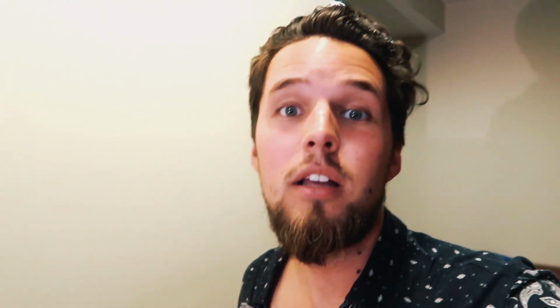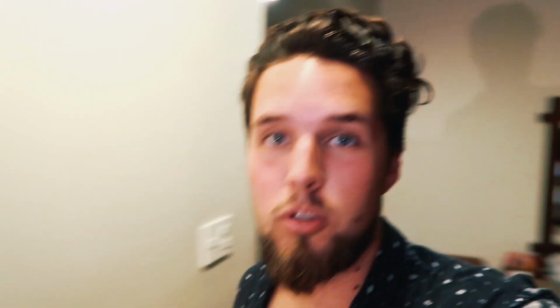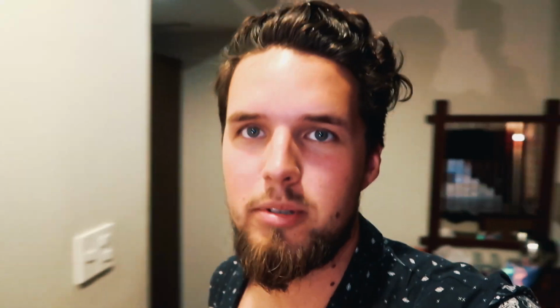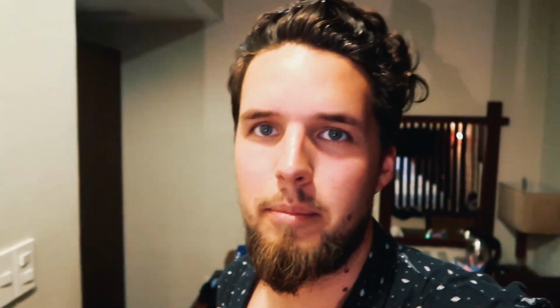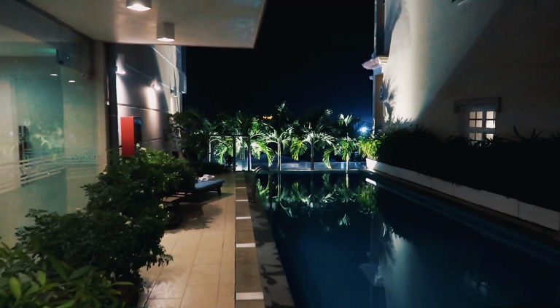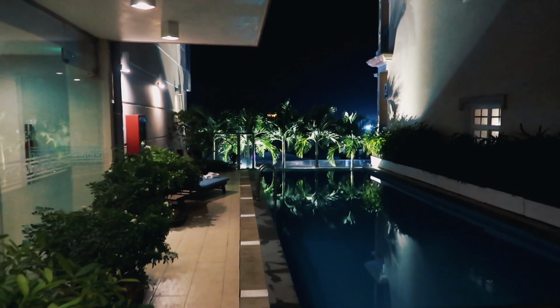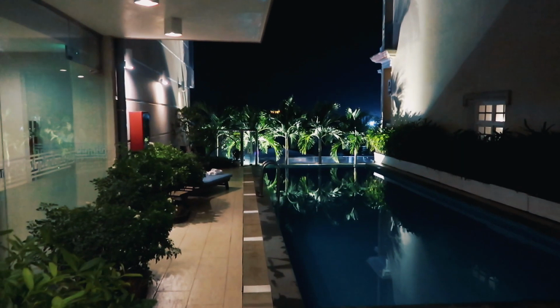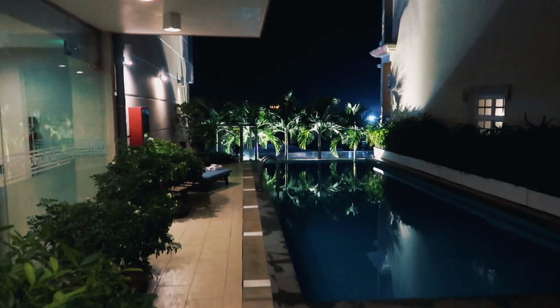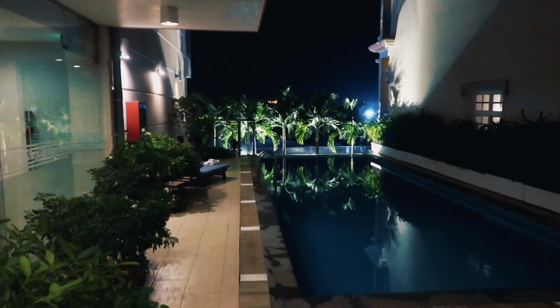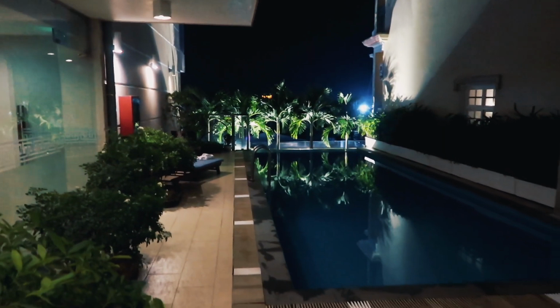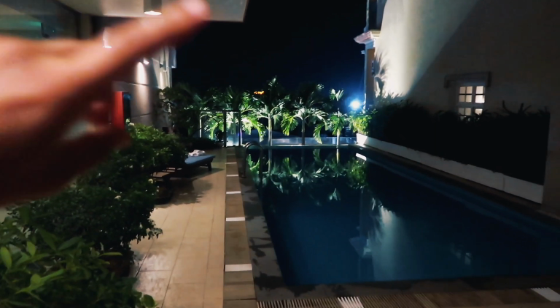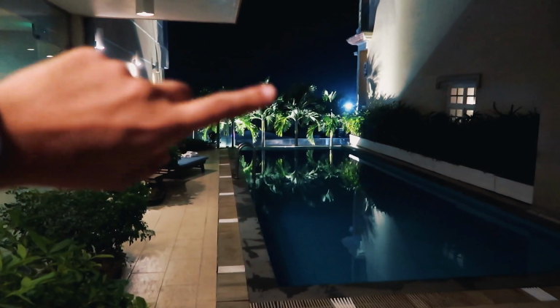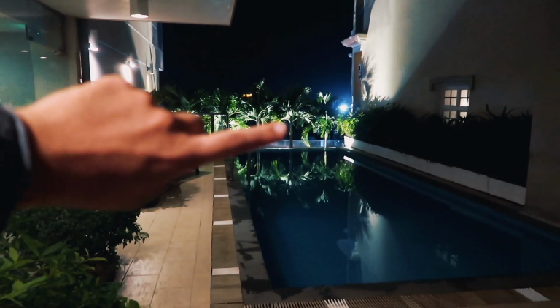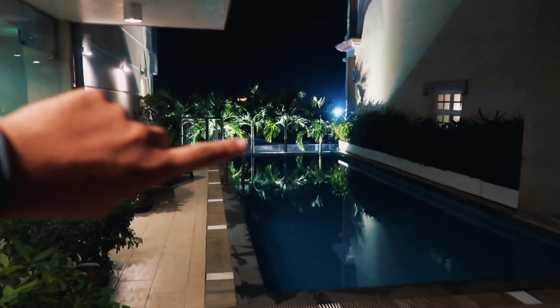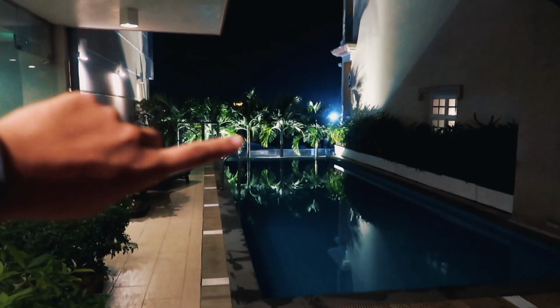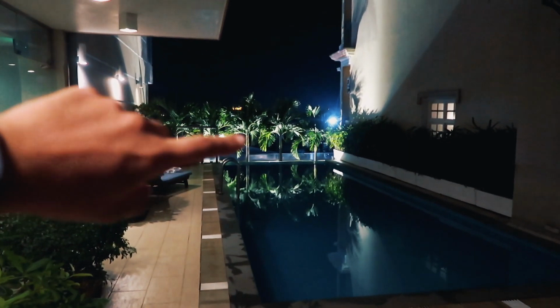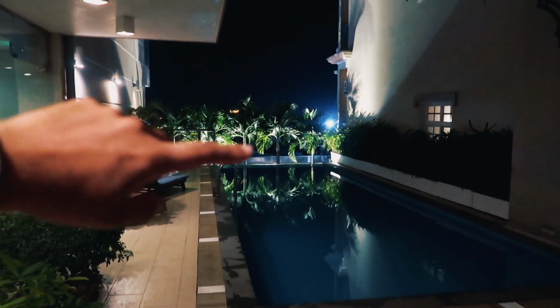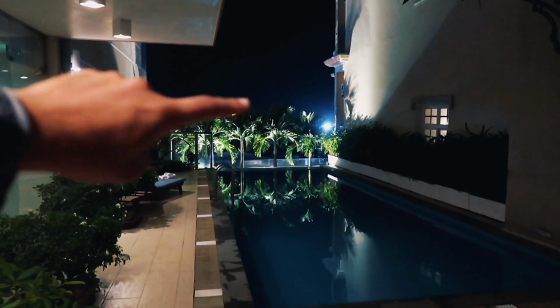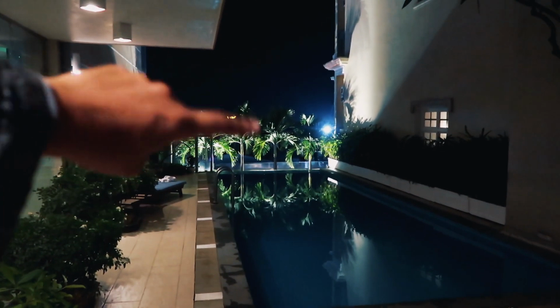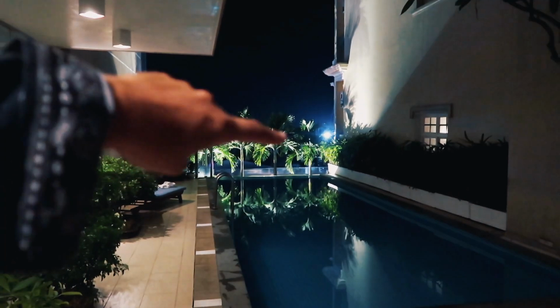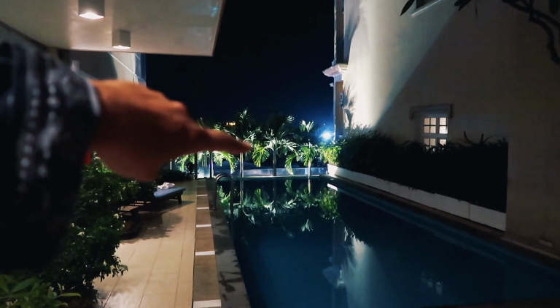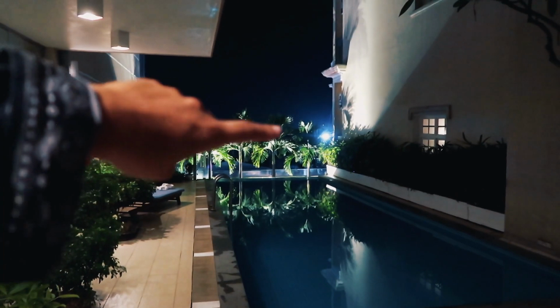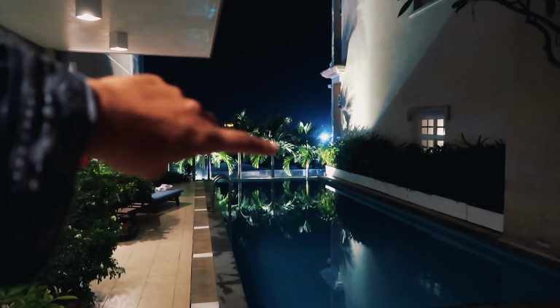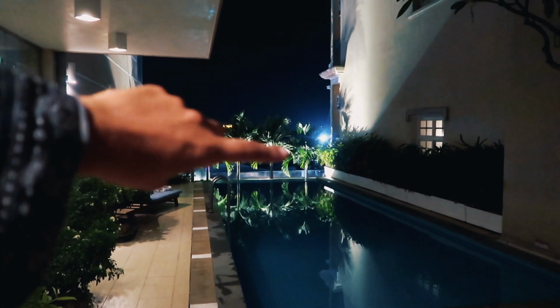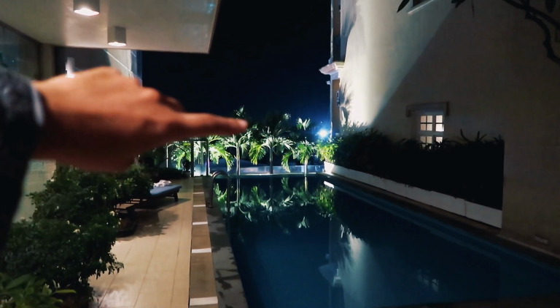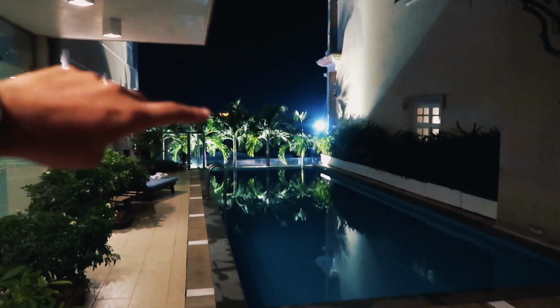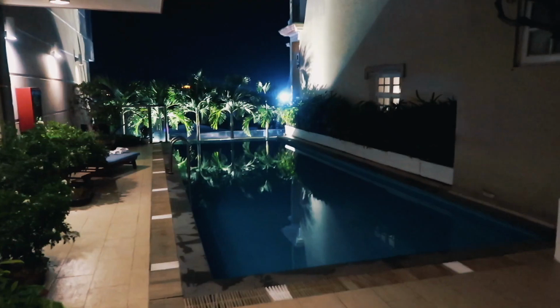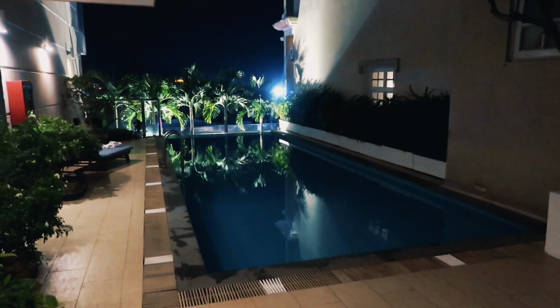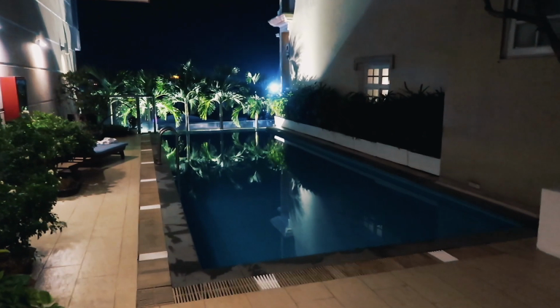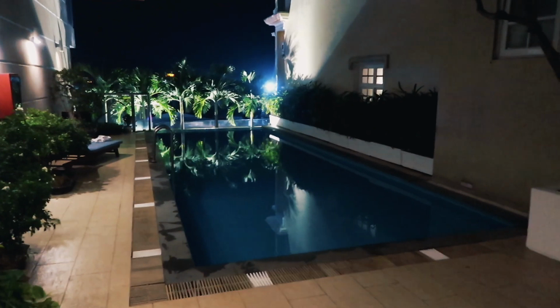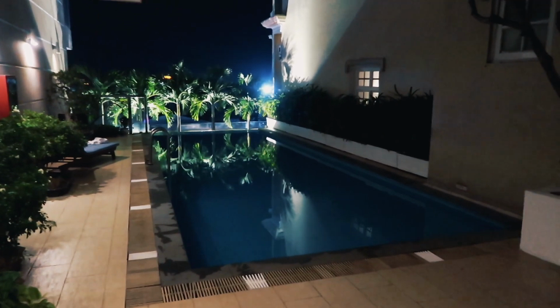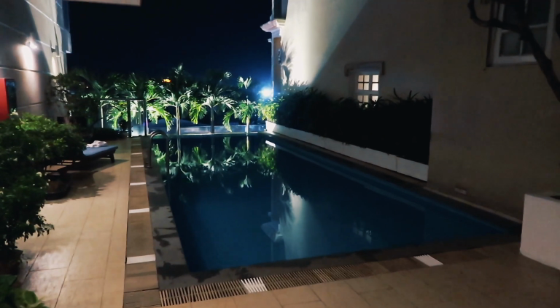Swim time. Really nice pool here - some palm trees, little view of the roads just over there. Definitely having a little swim here.